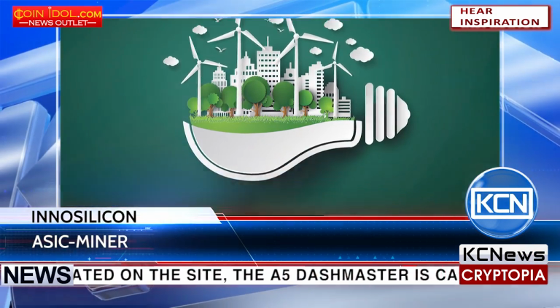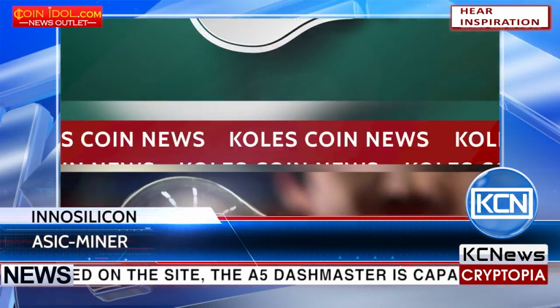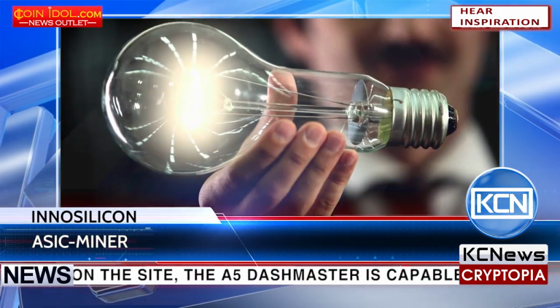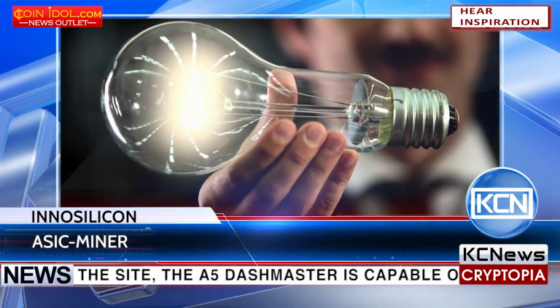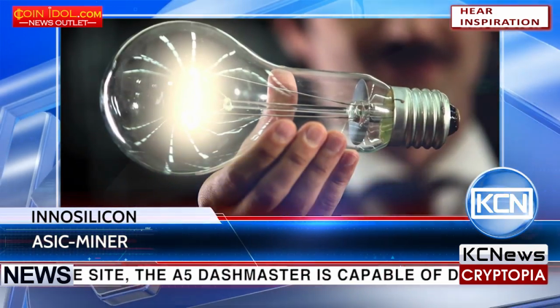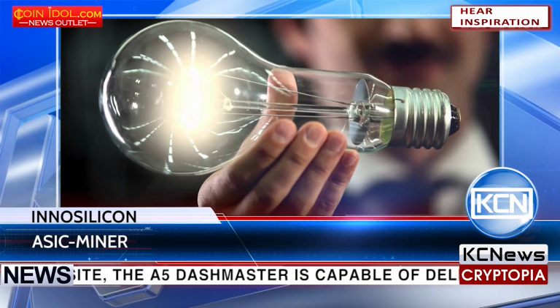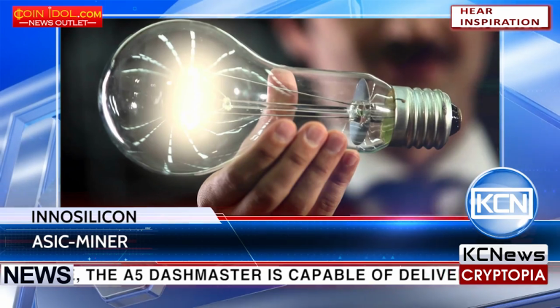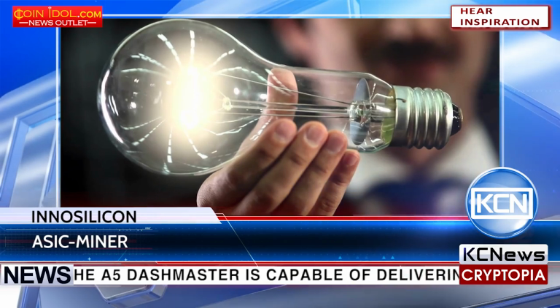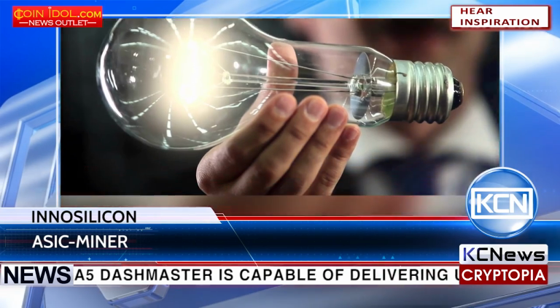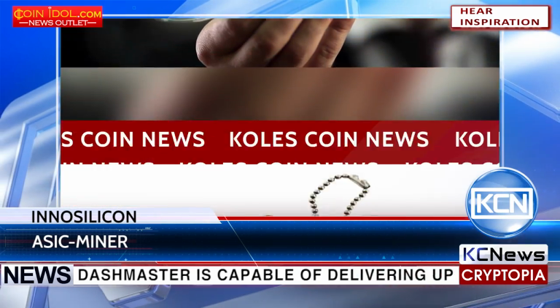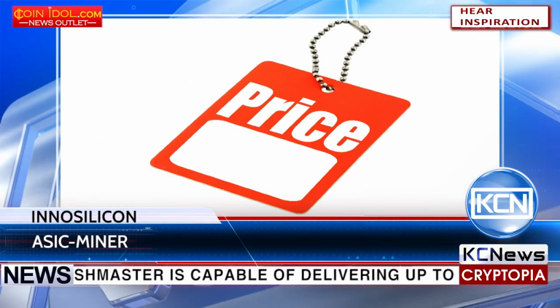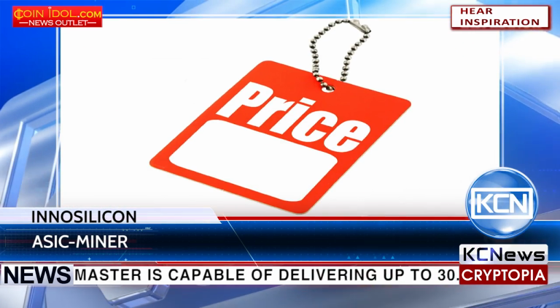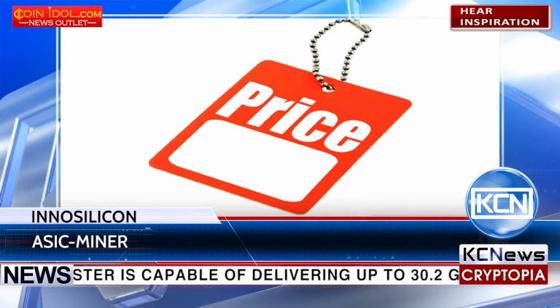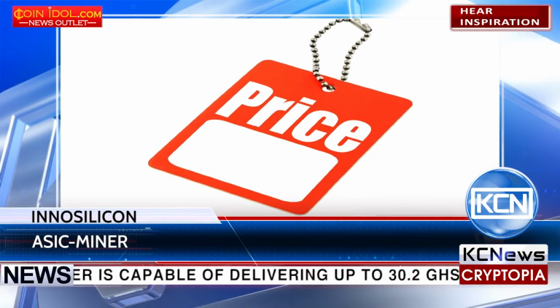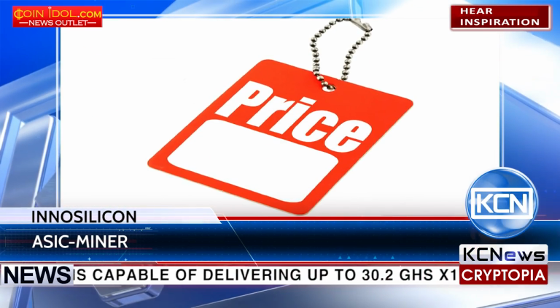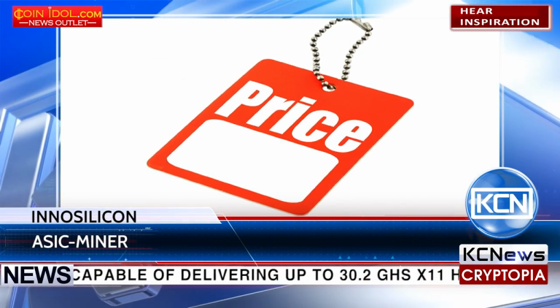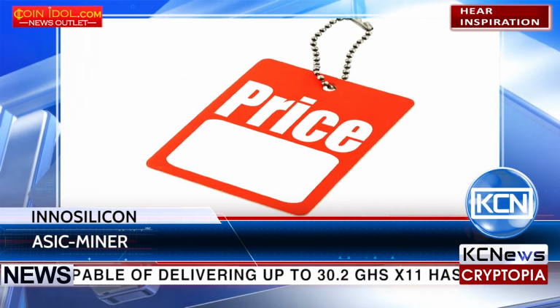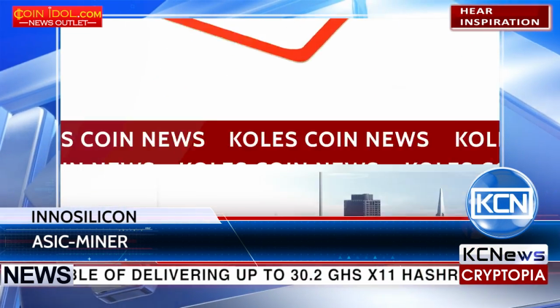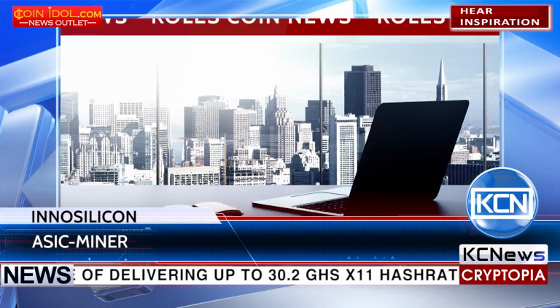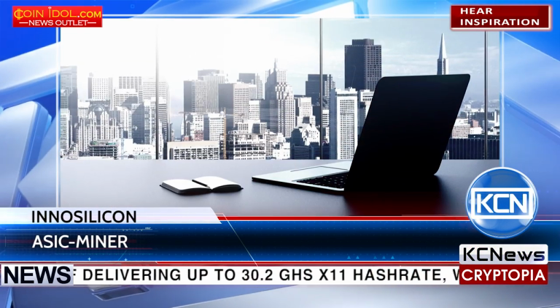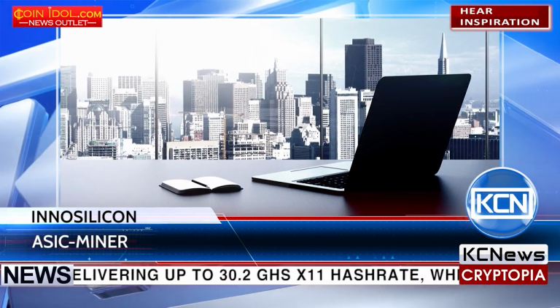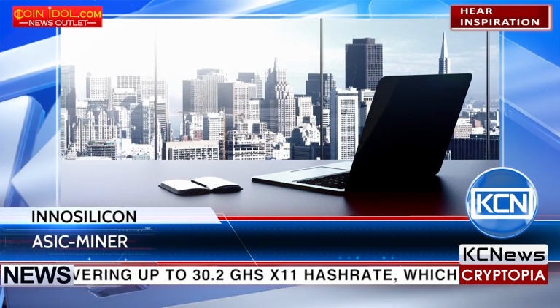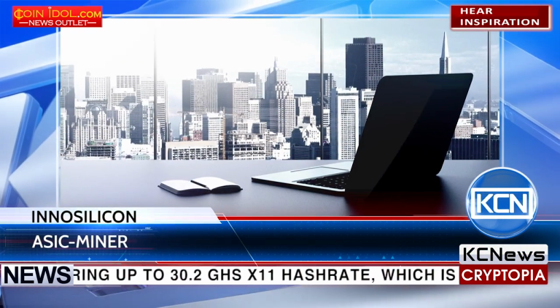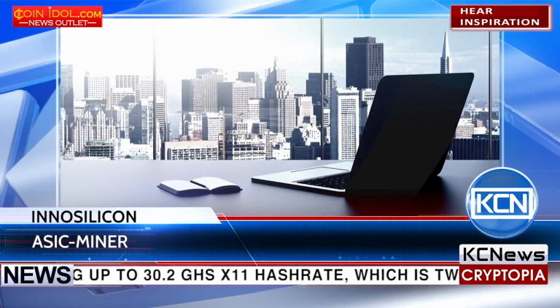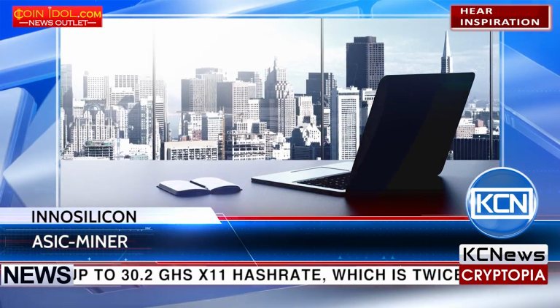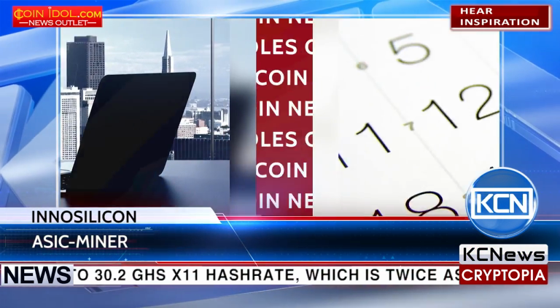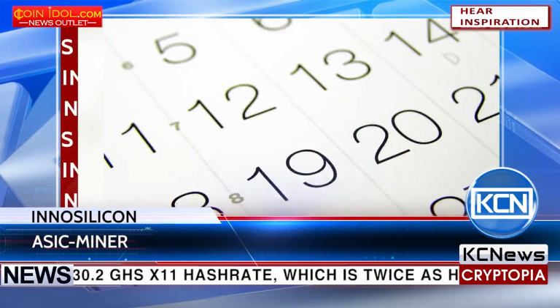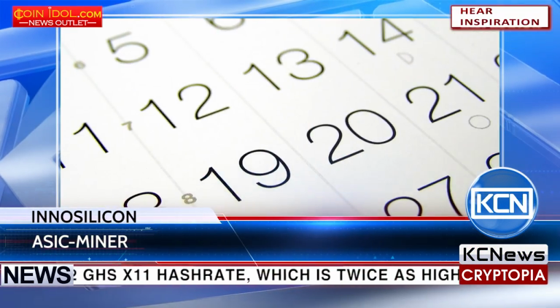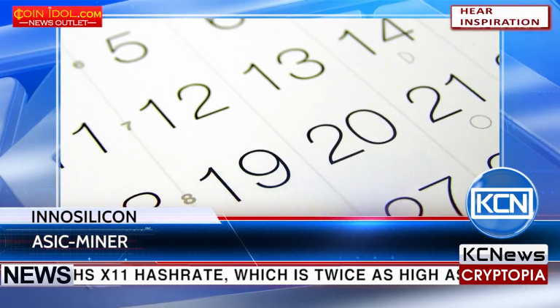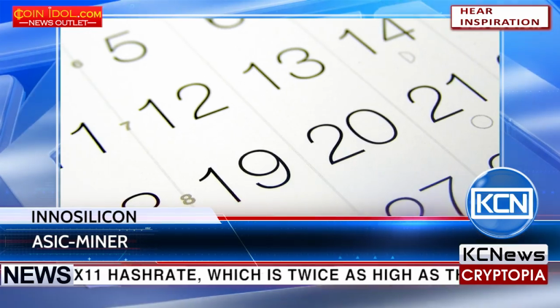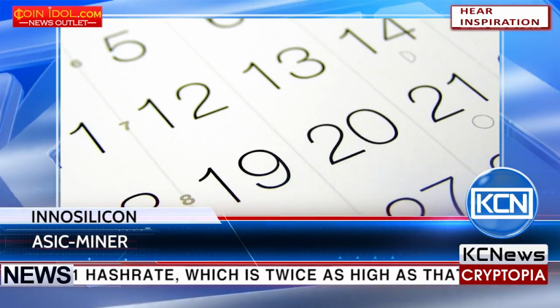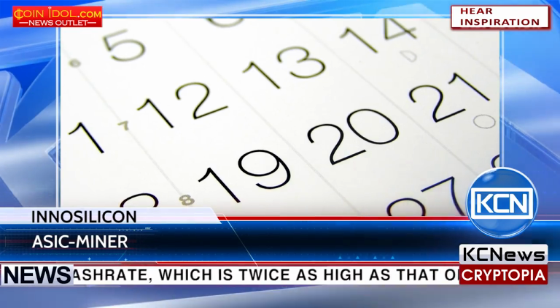There is no word on pricing for the new ASIC Miner yet. The start of sales of the A5 Dash Master is scheduled for September.